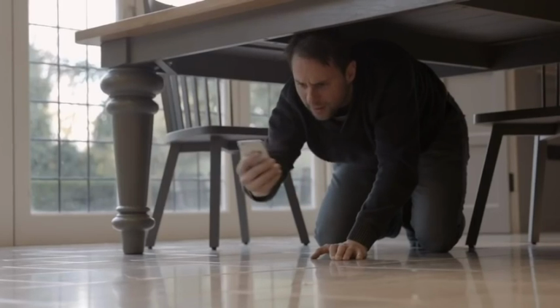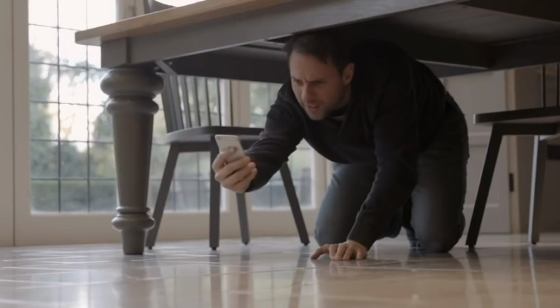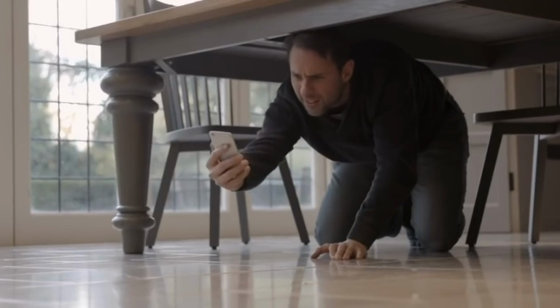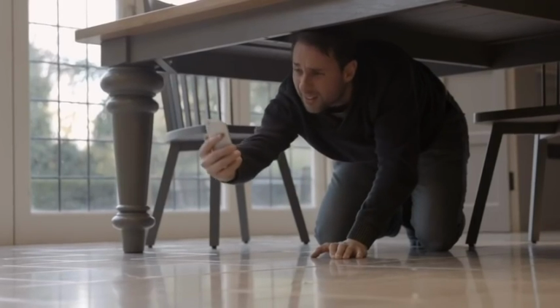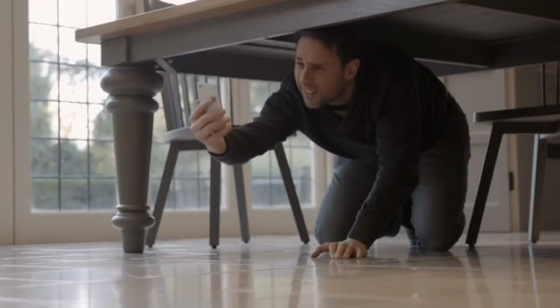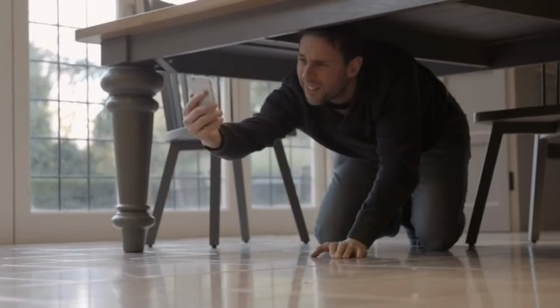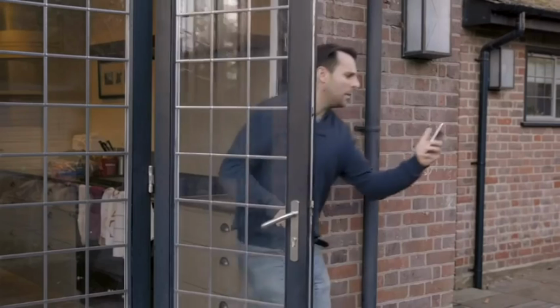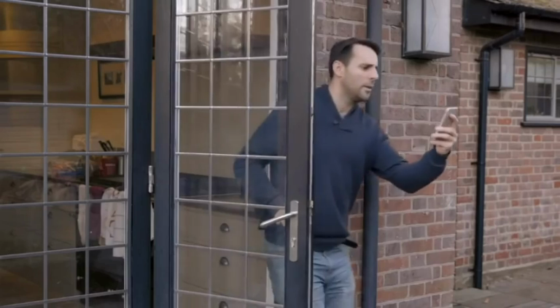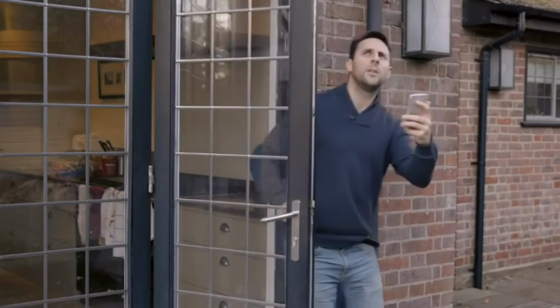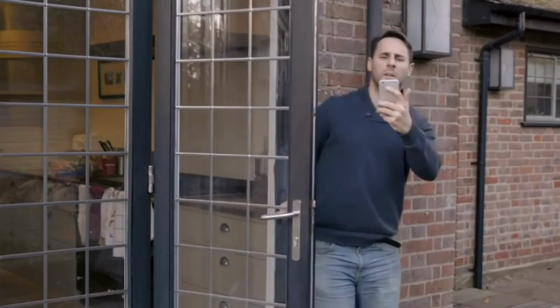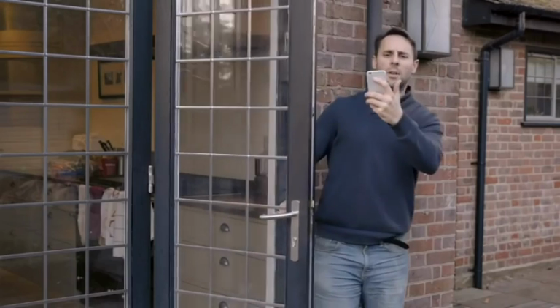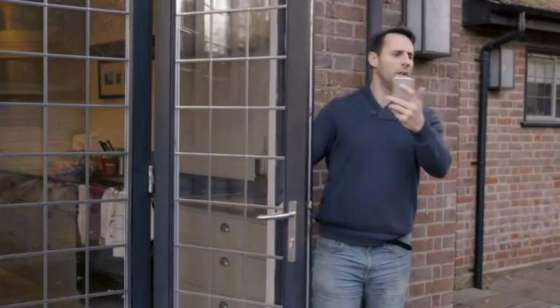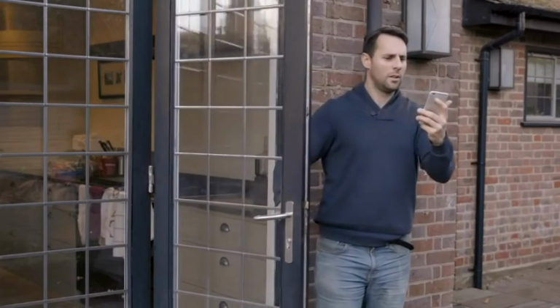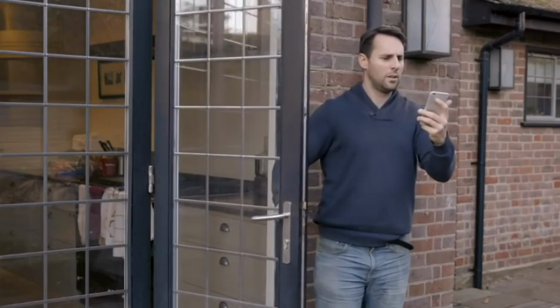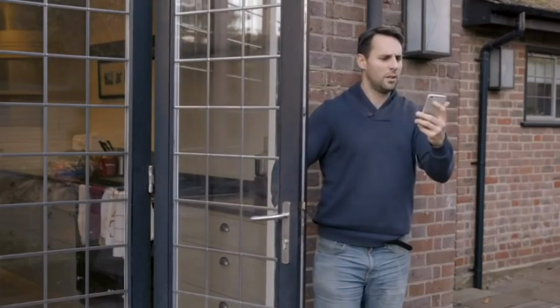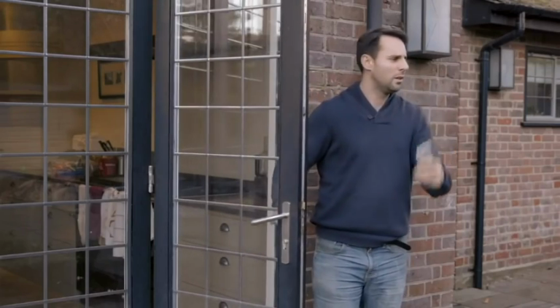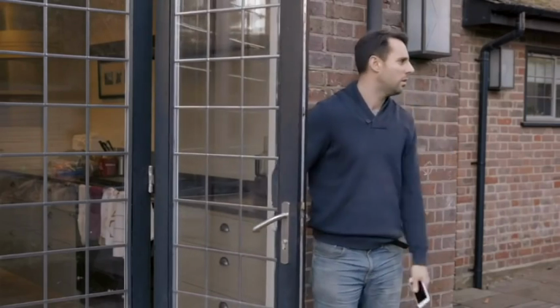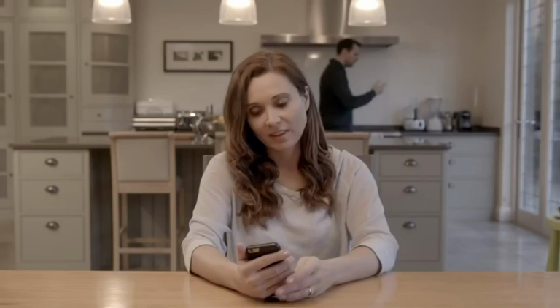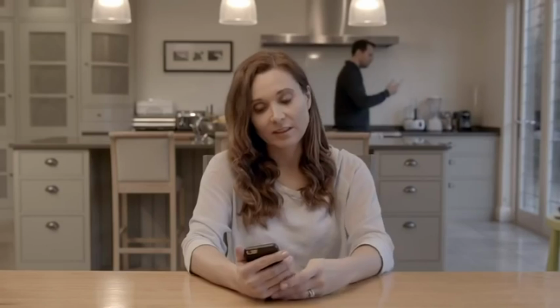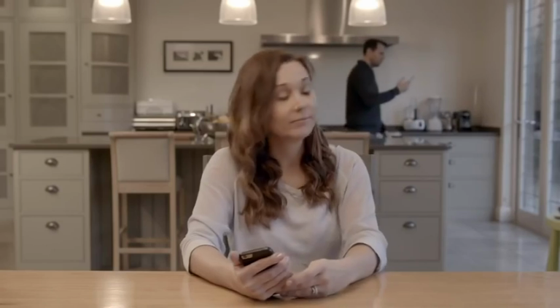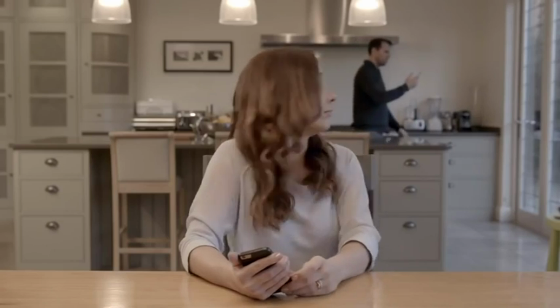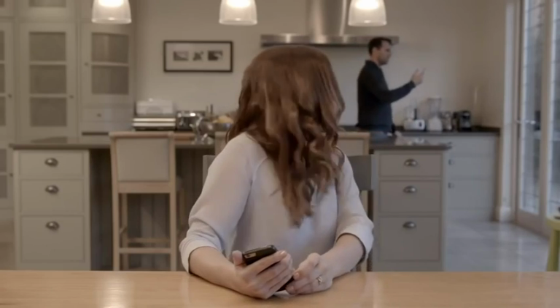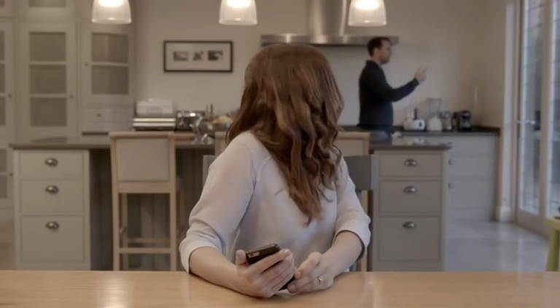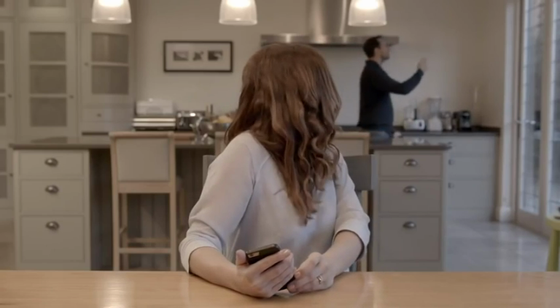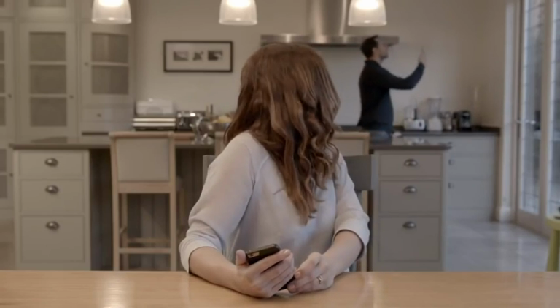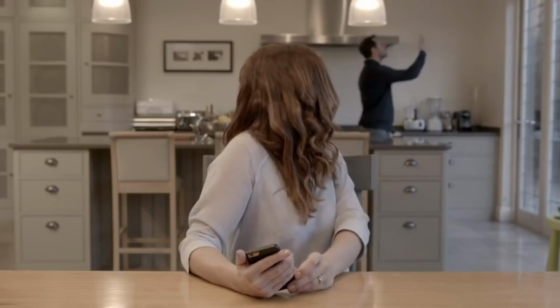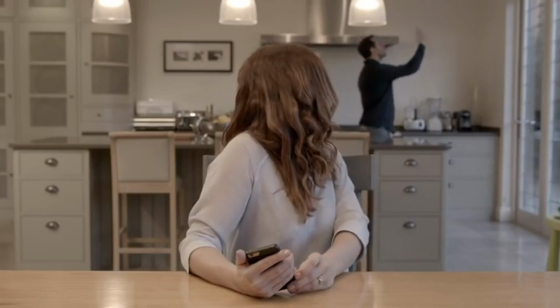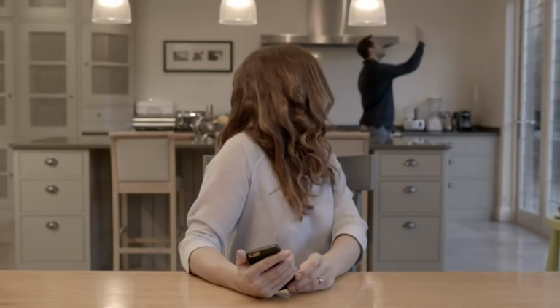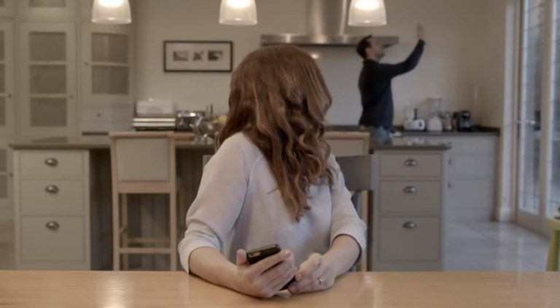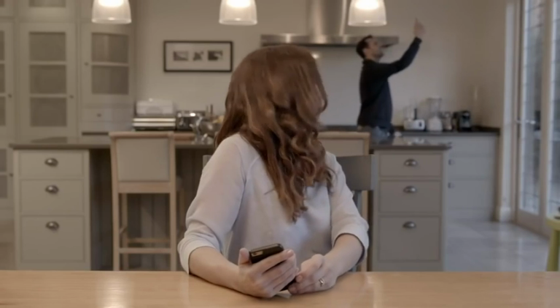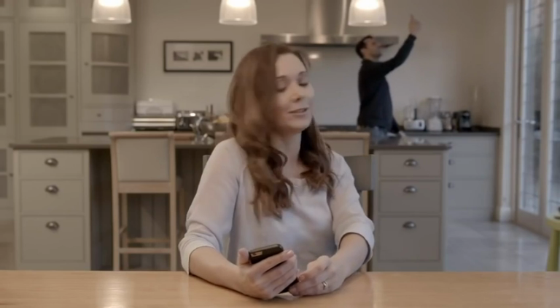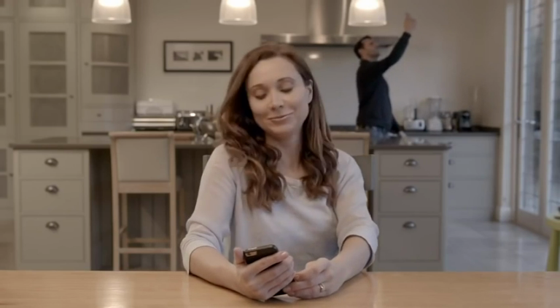You won't have to search for the best place for a WiFi signal anymore, because you can use Fingbox's WiFi sweet spot finder.